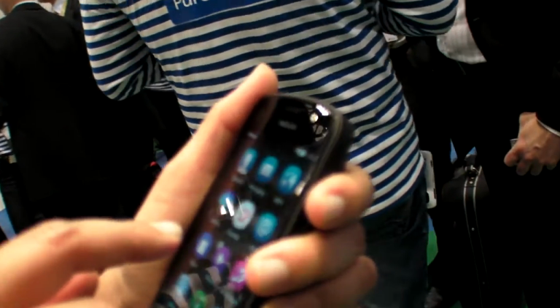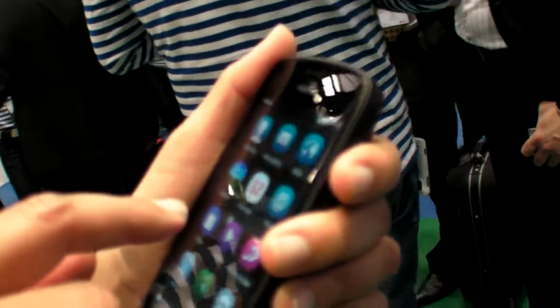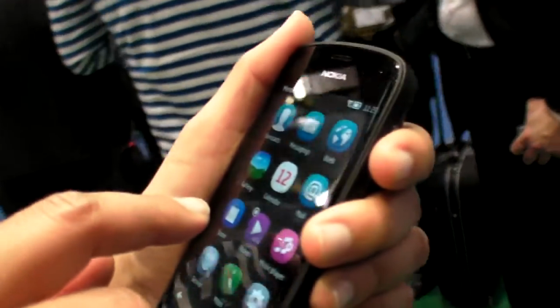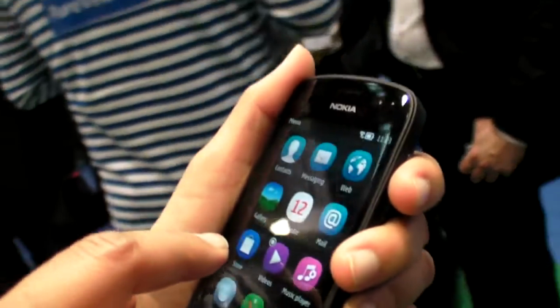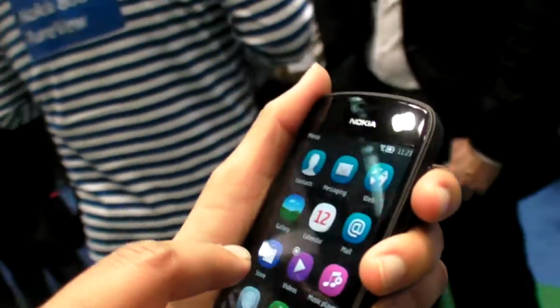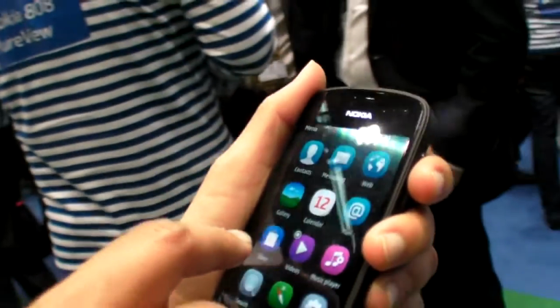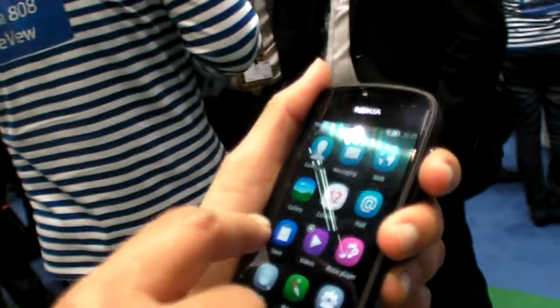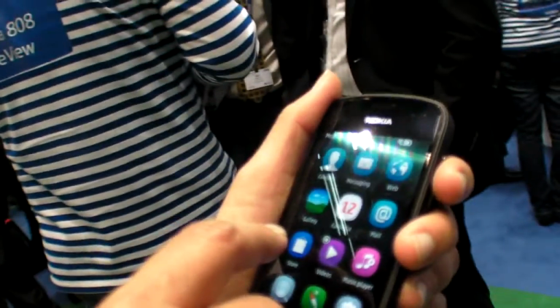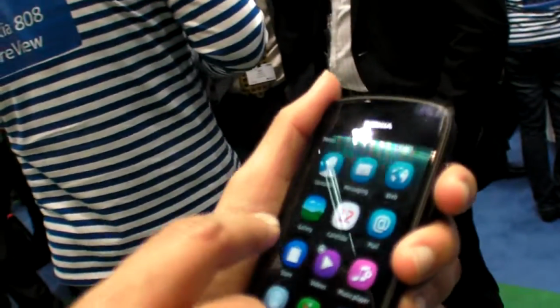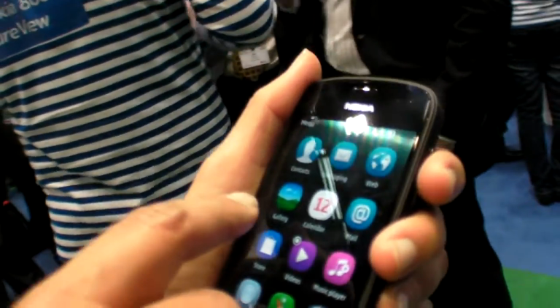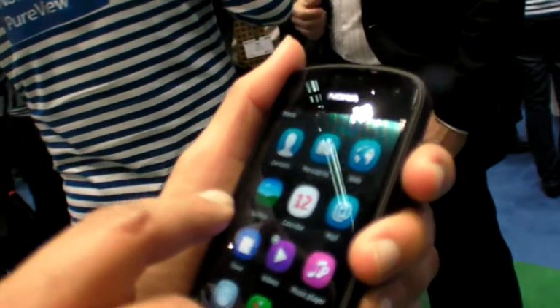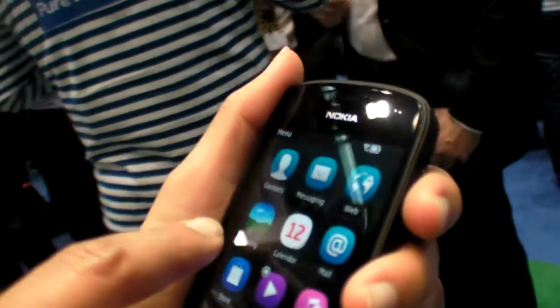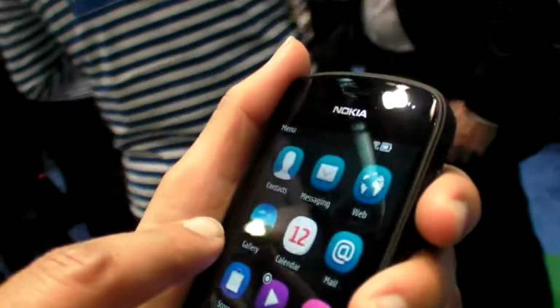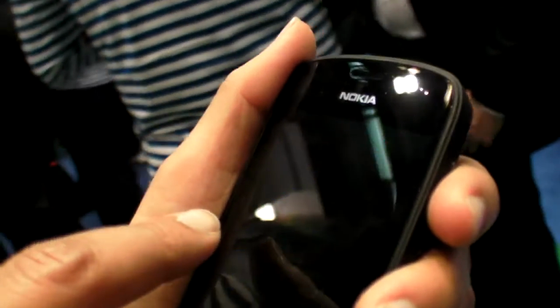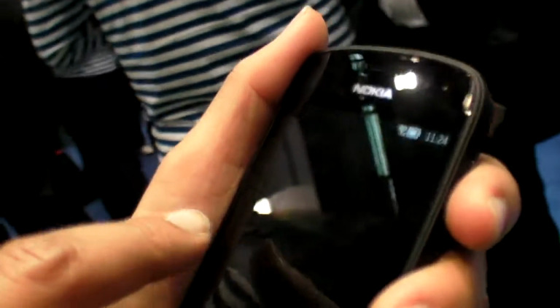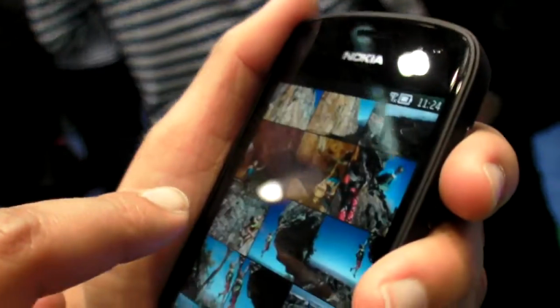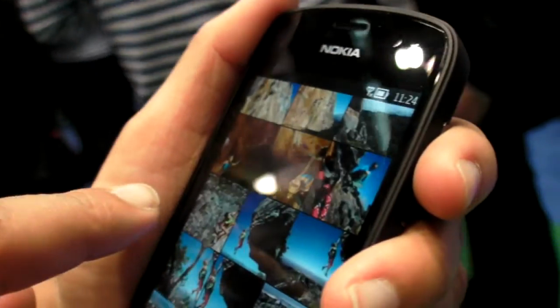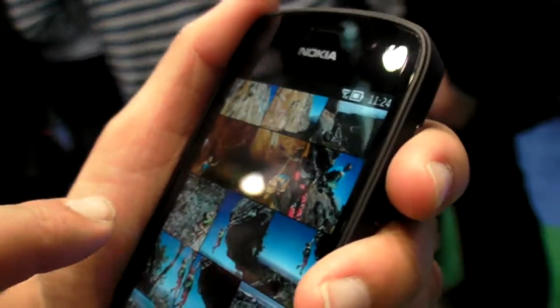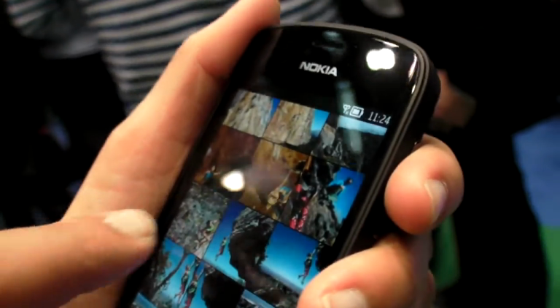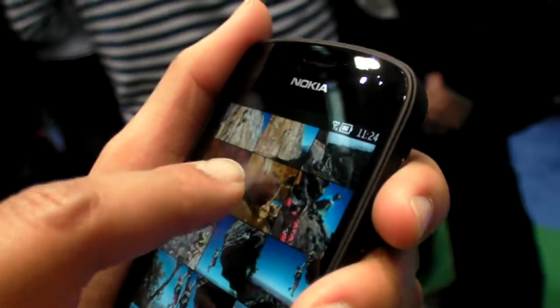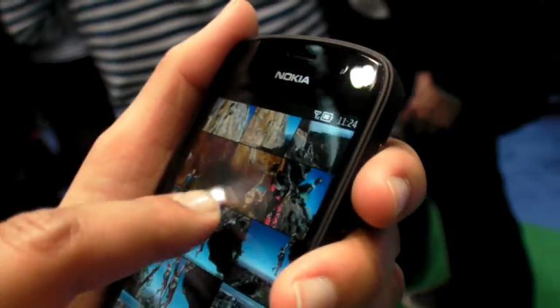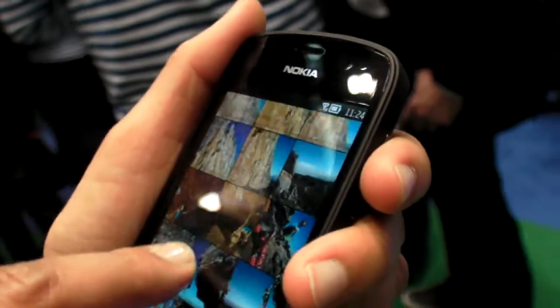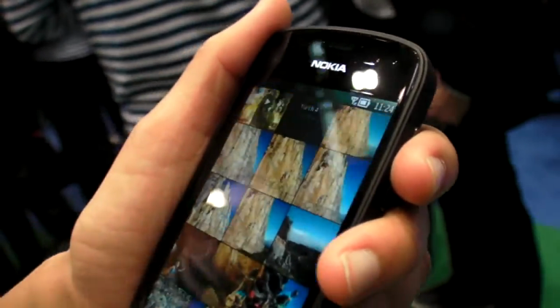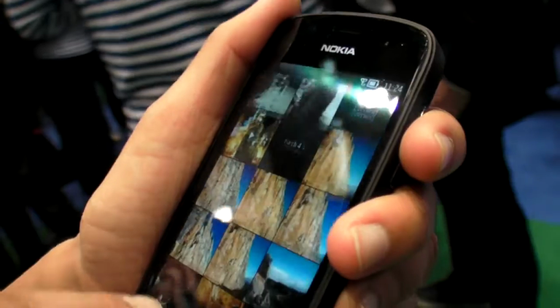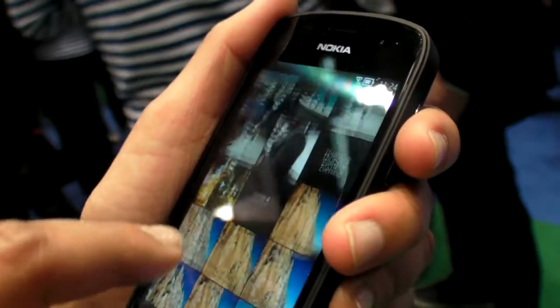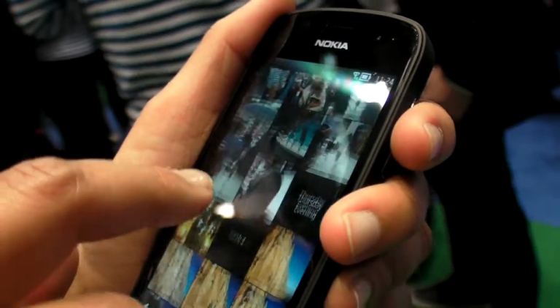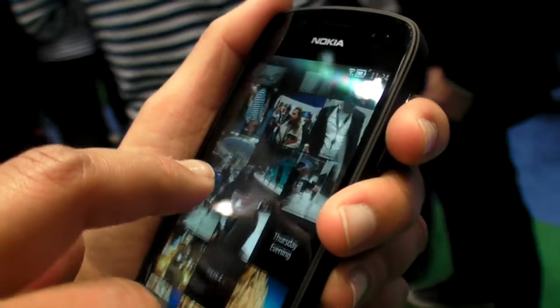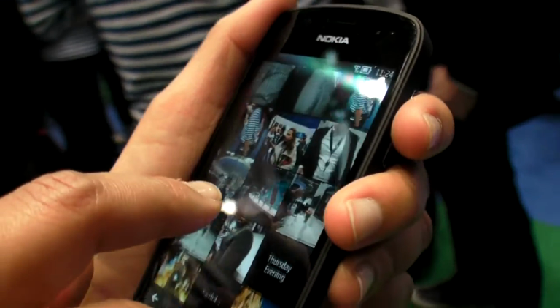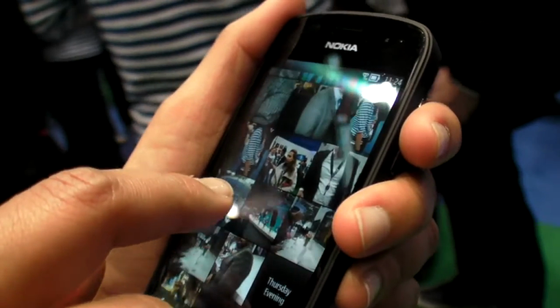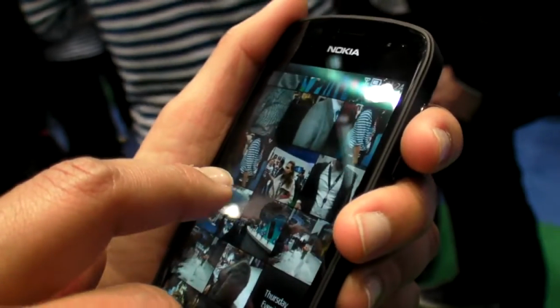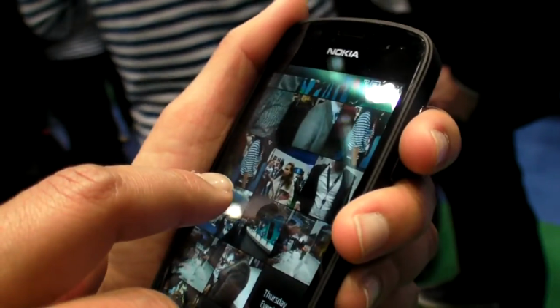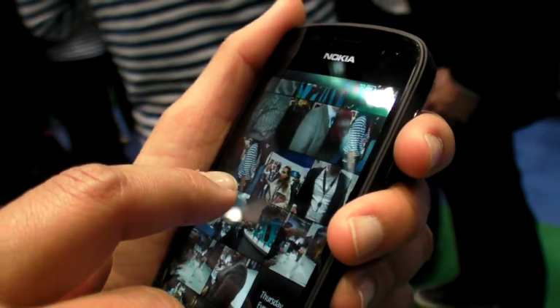This is Symbian, no? Yes, it is. It's Symbian Belle Feature Pack One.